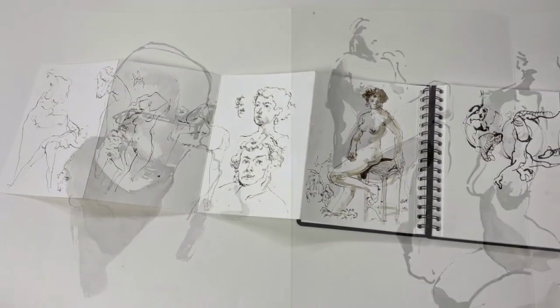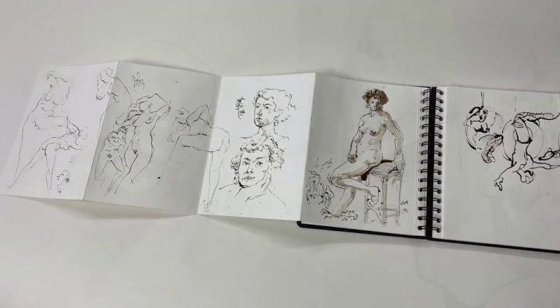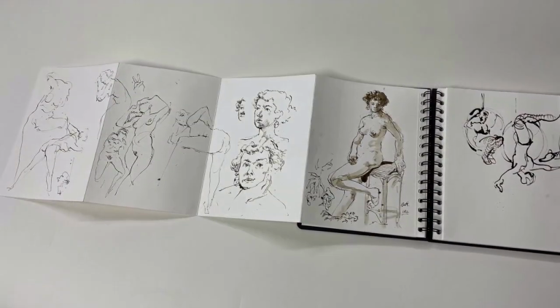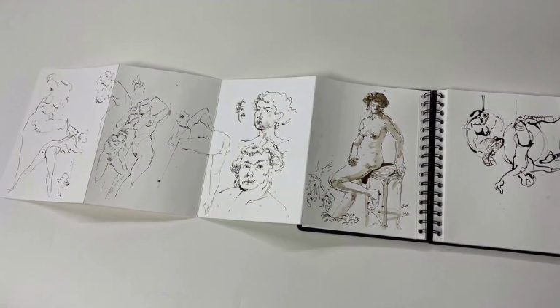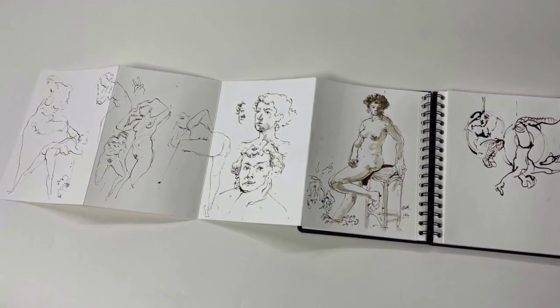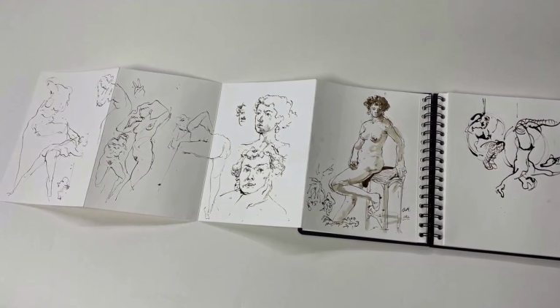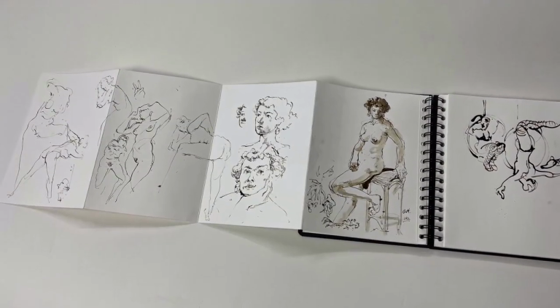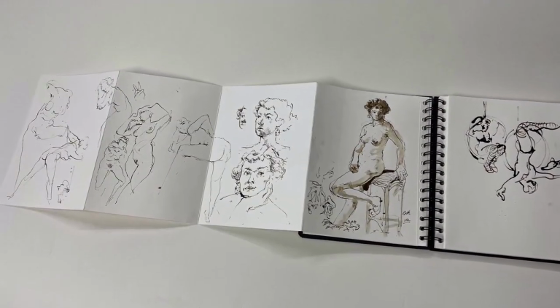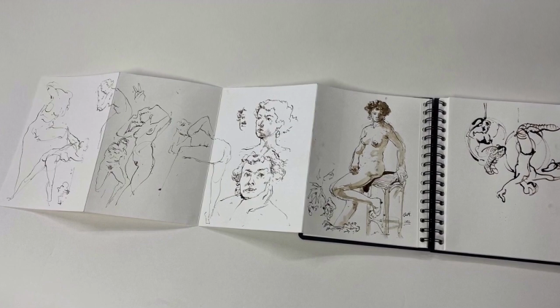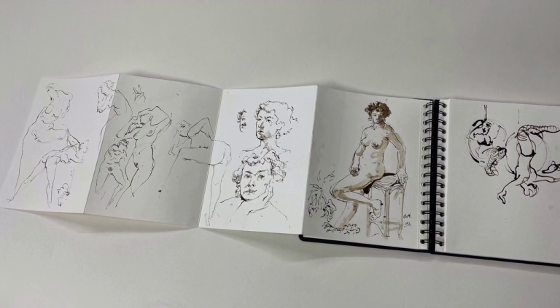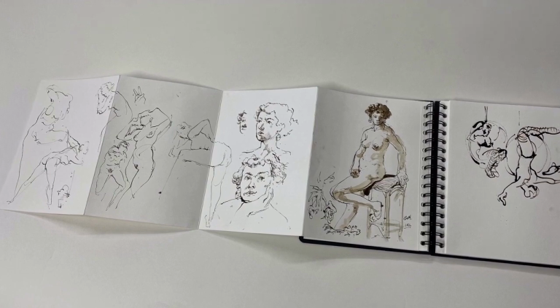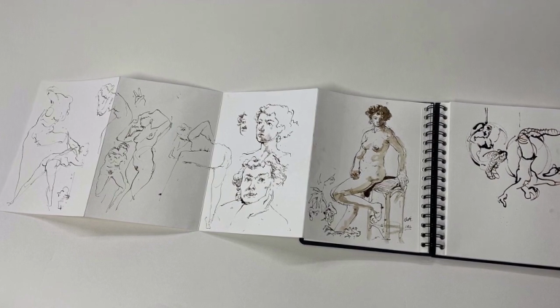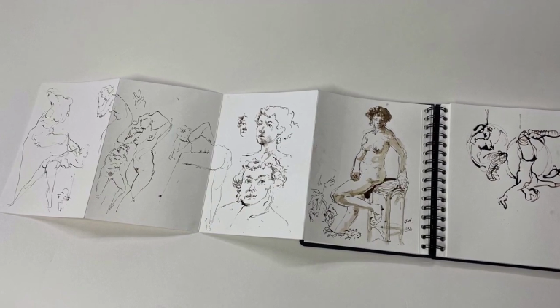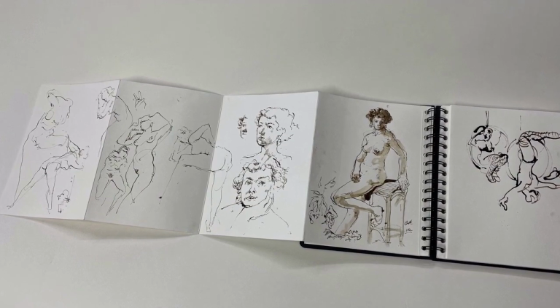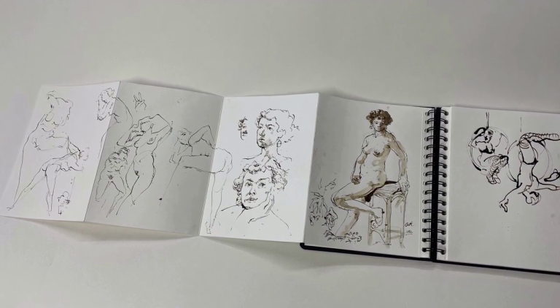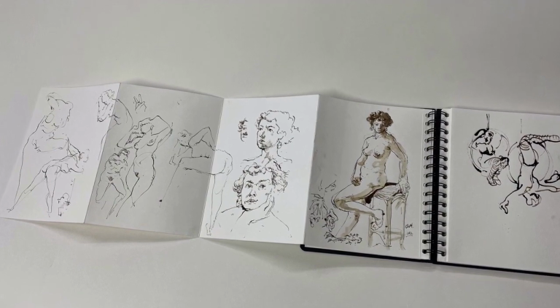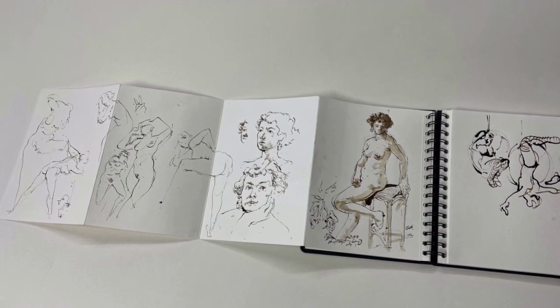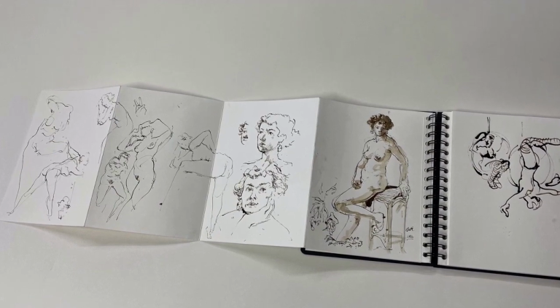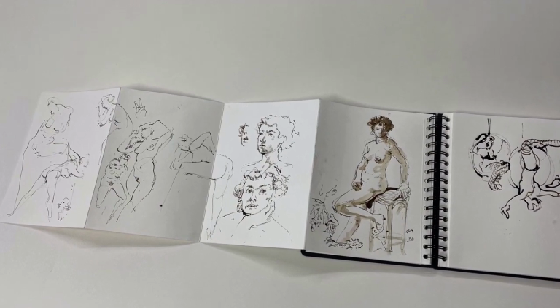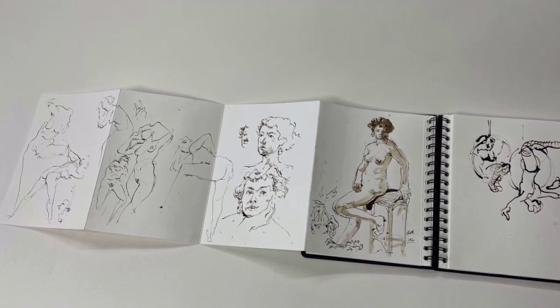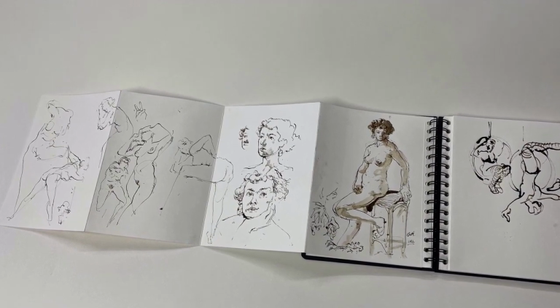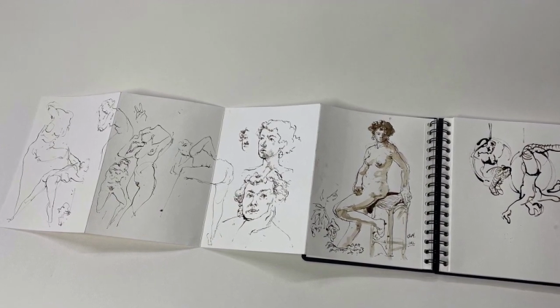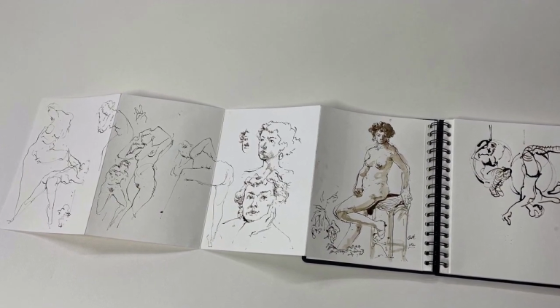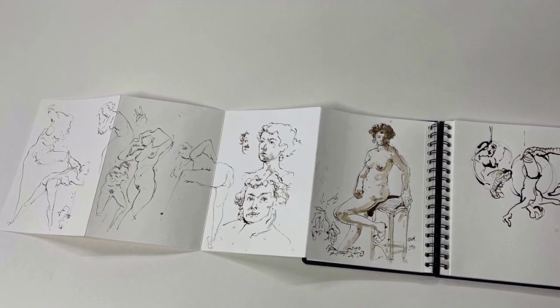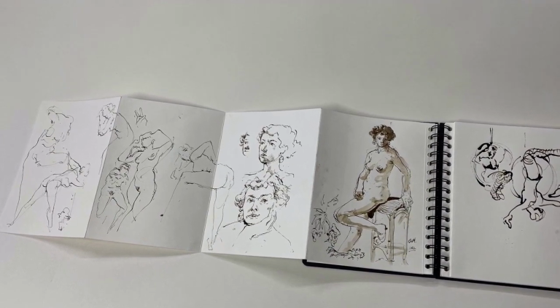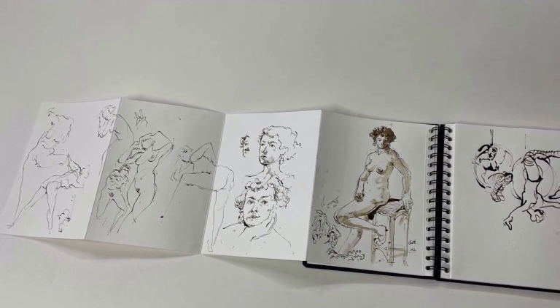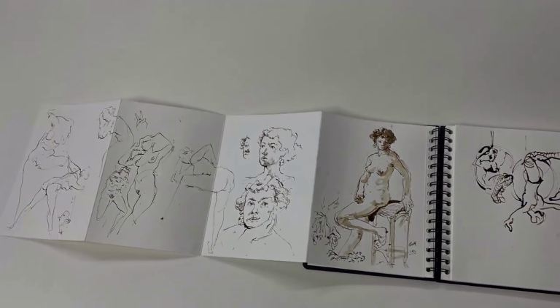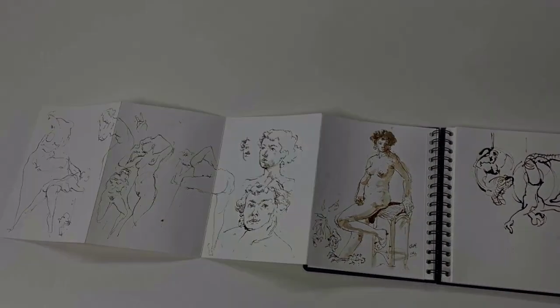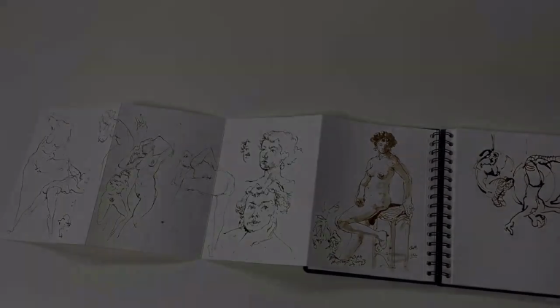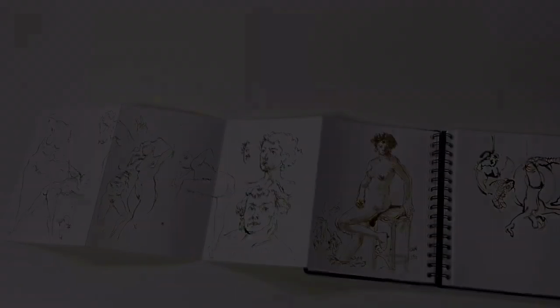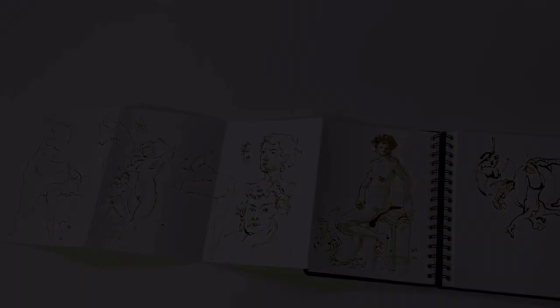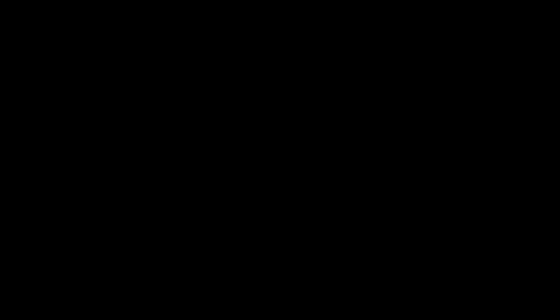So this is just a really playful inky sketchbook — life drawings, portraits, and some lockdown memories.